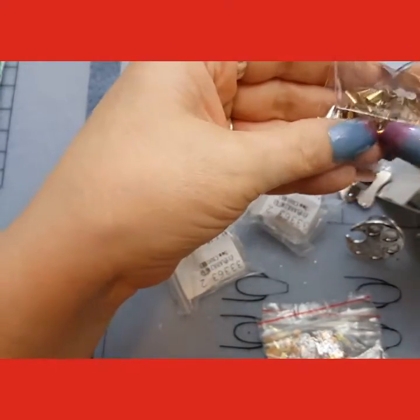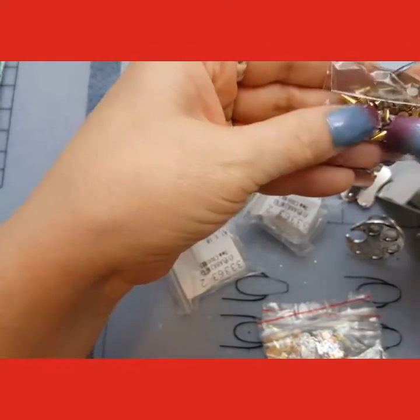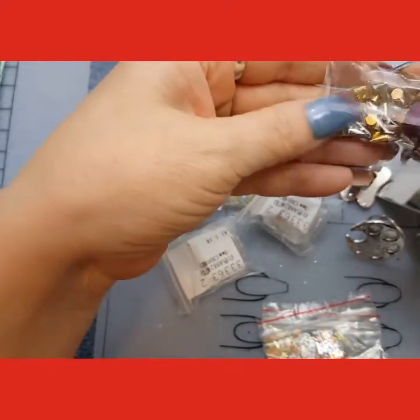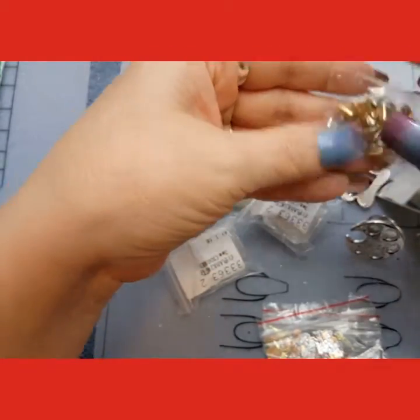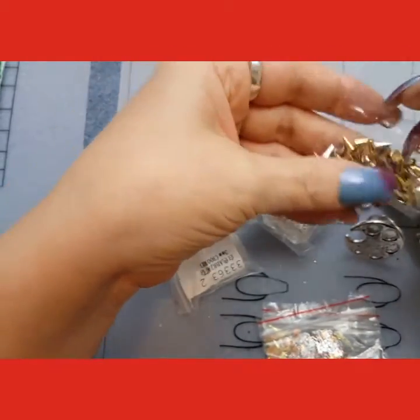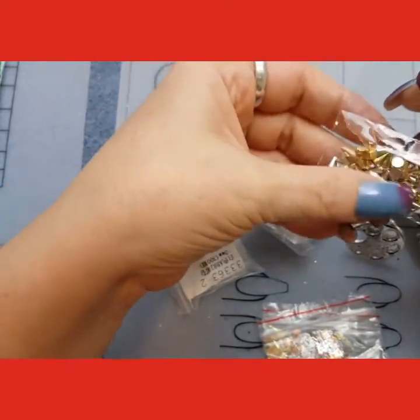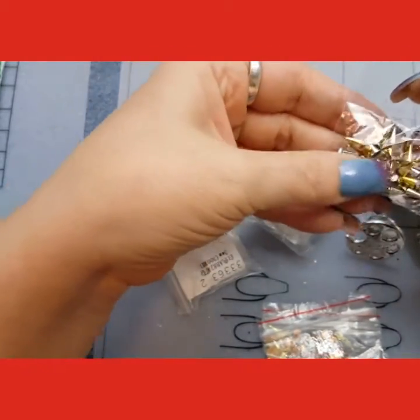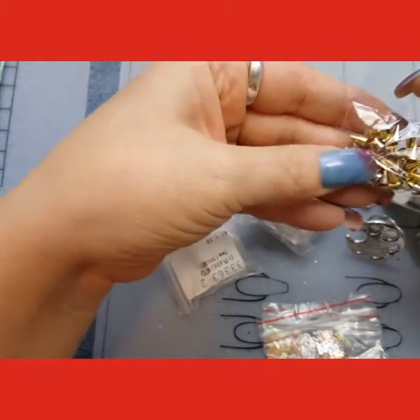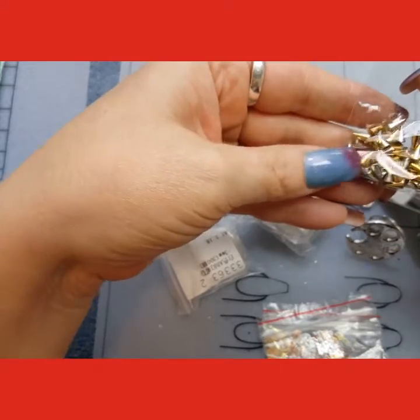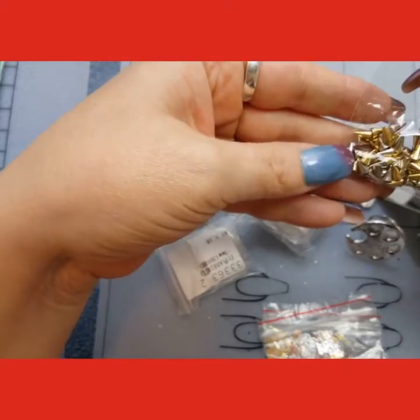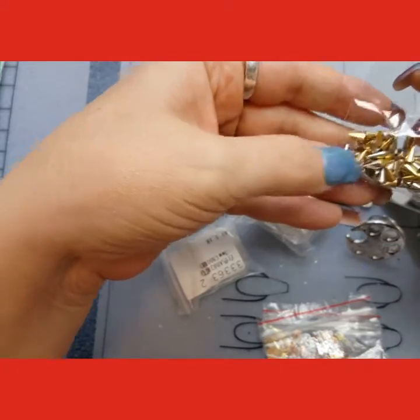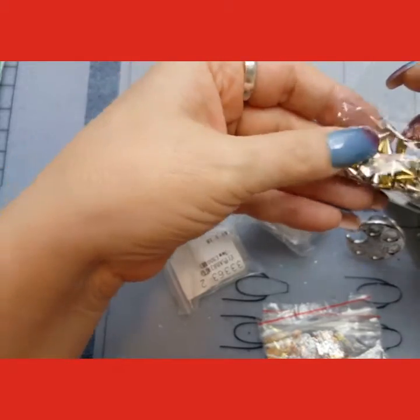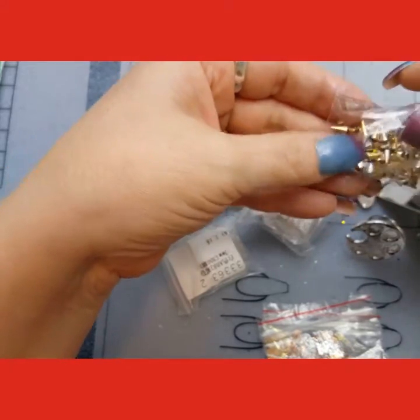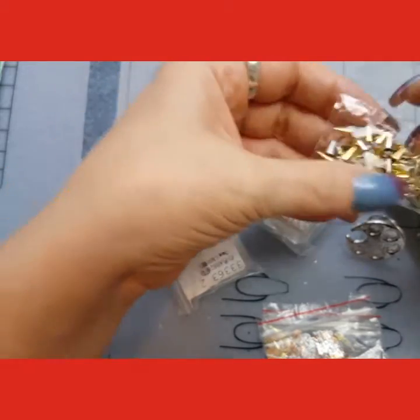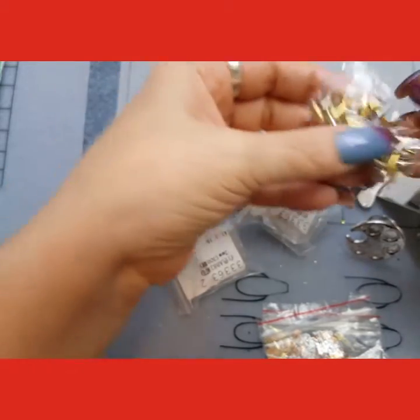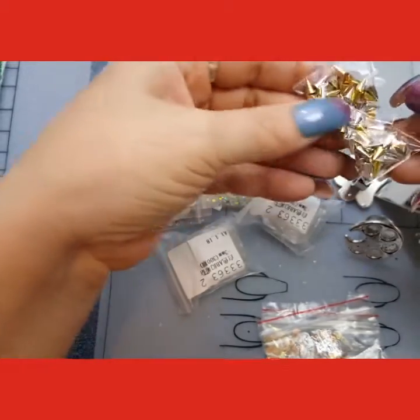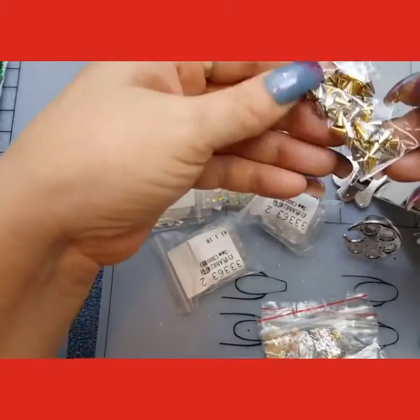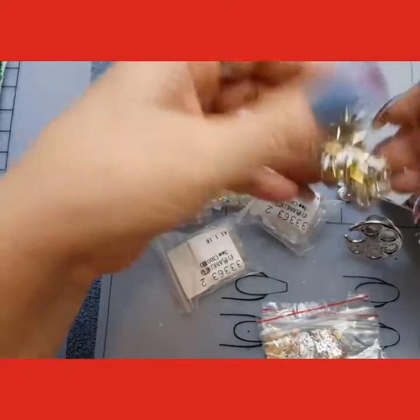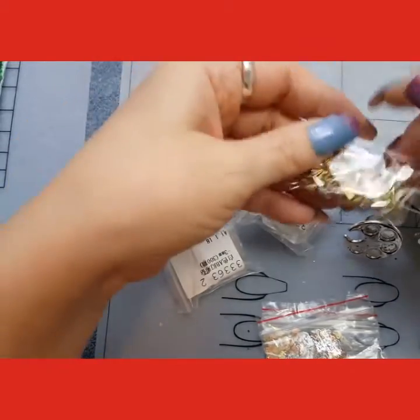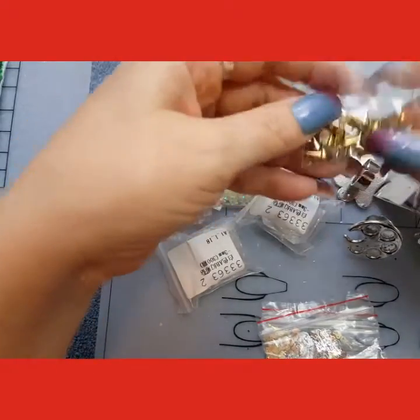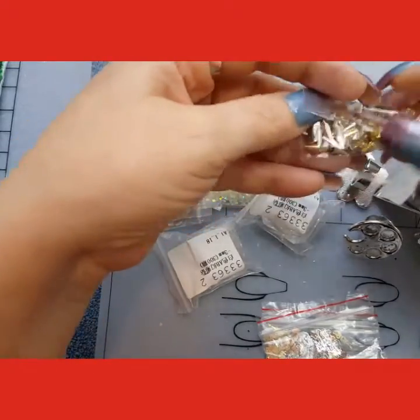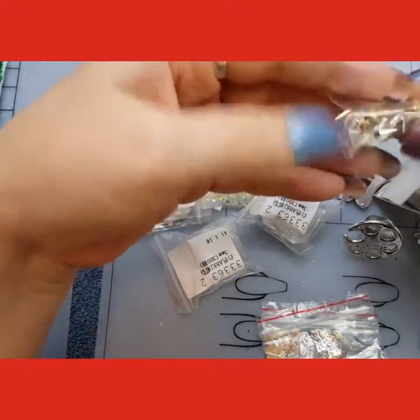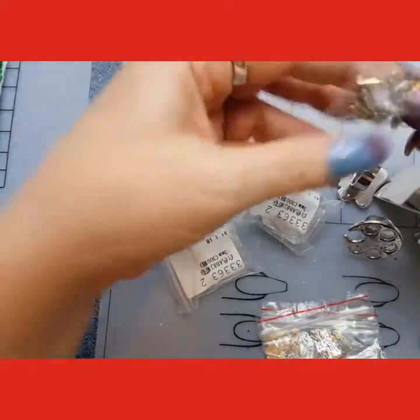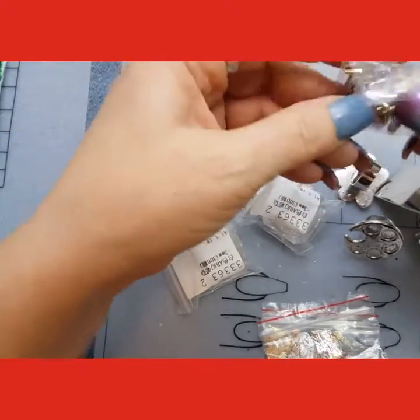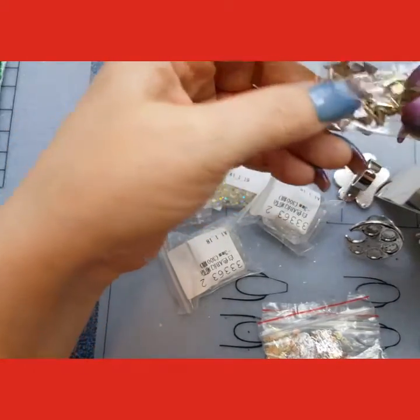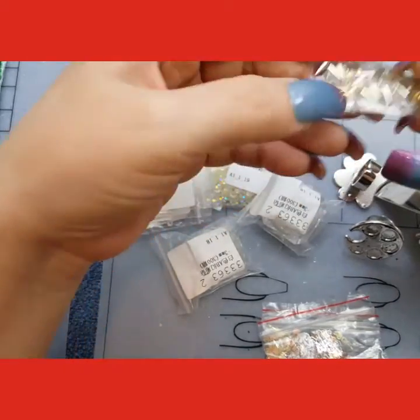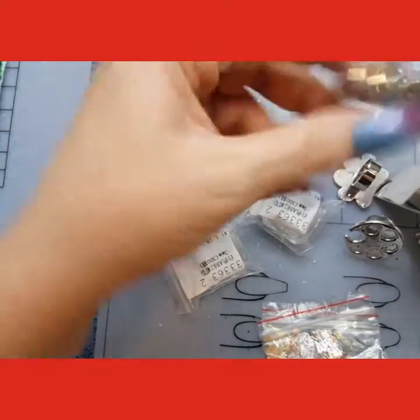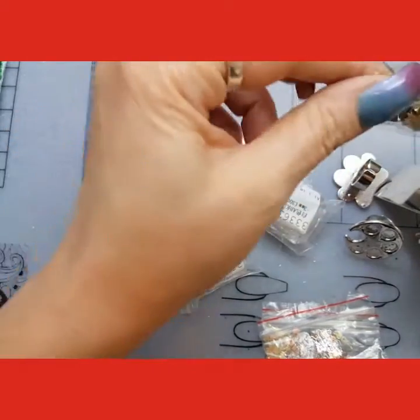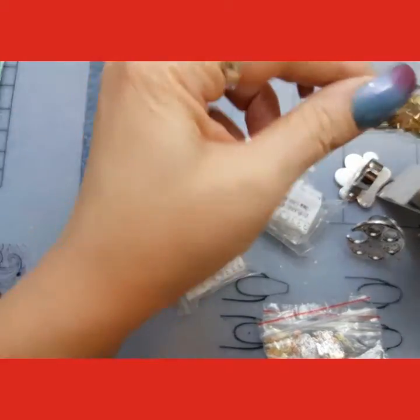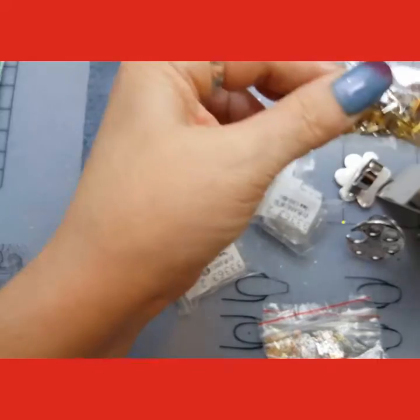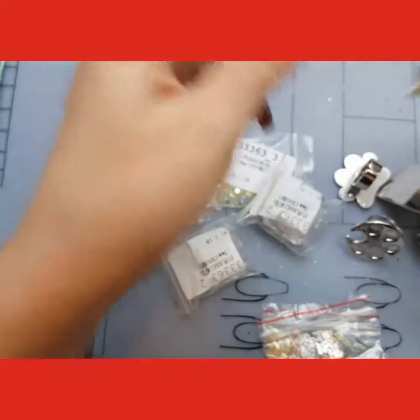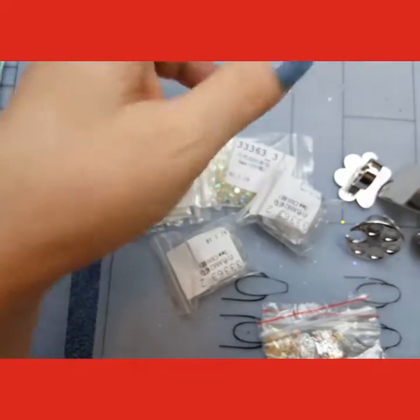And I got quite a few — this isn't all of them, I got more.